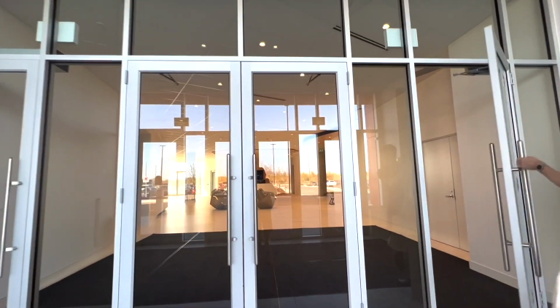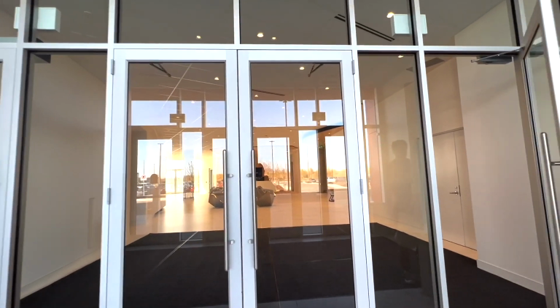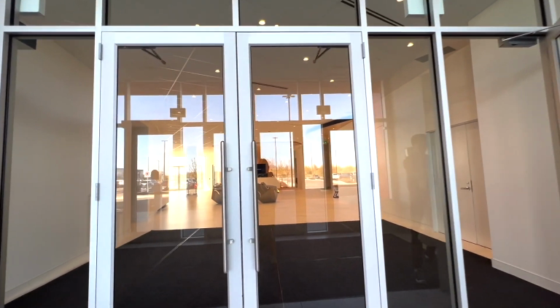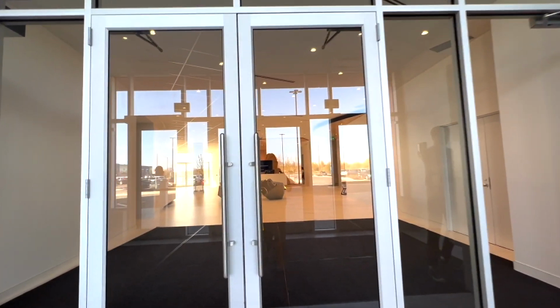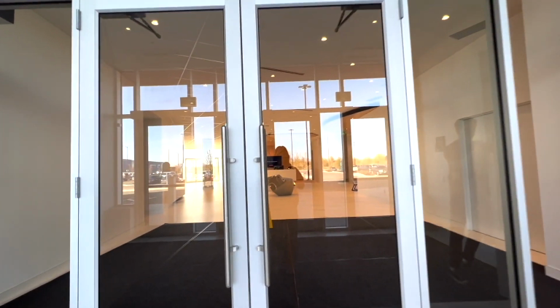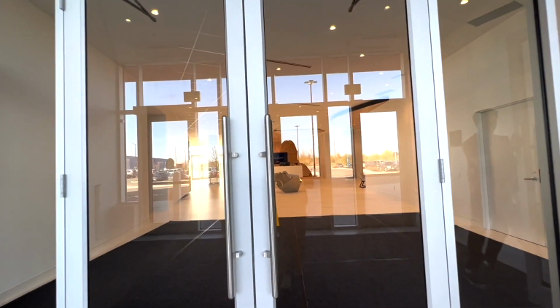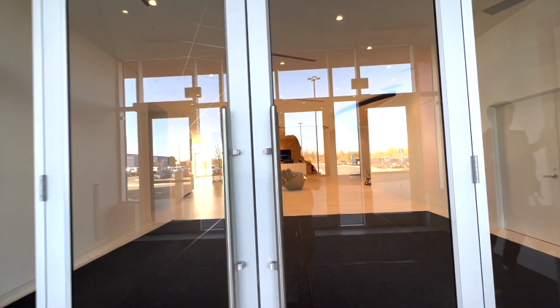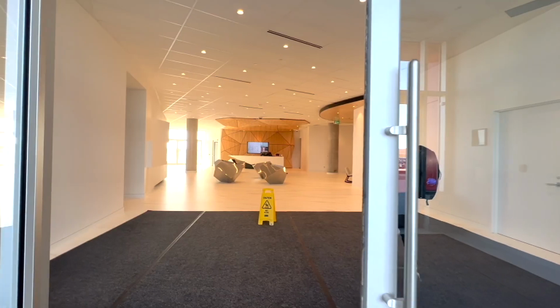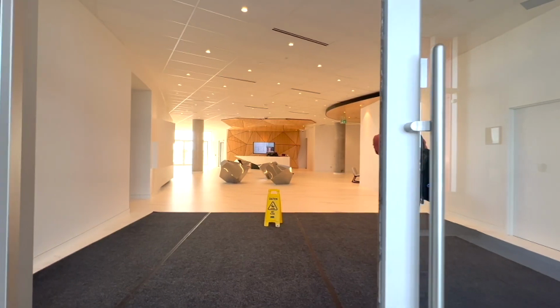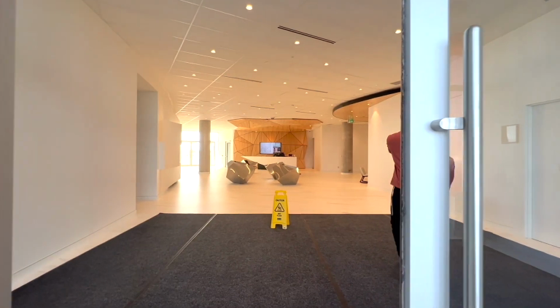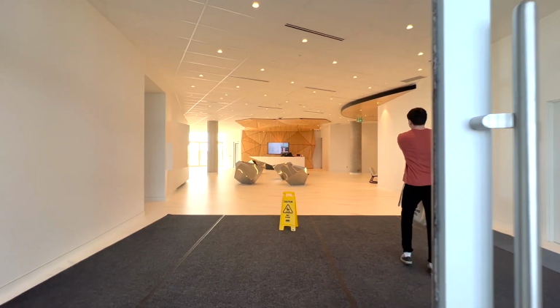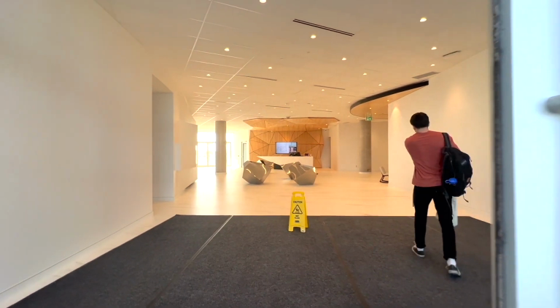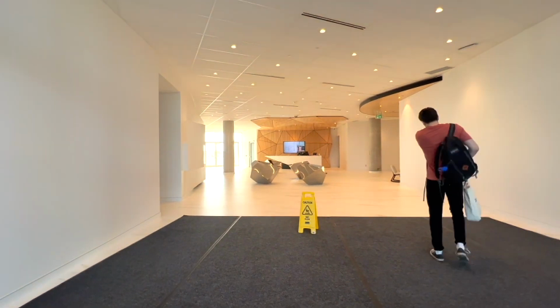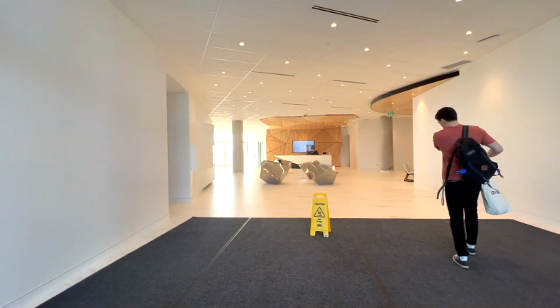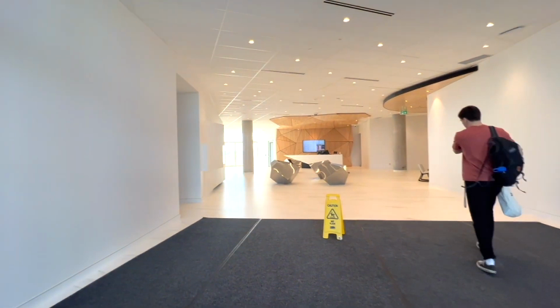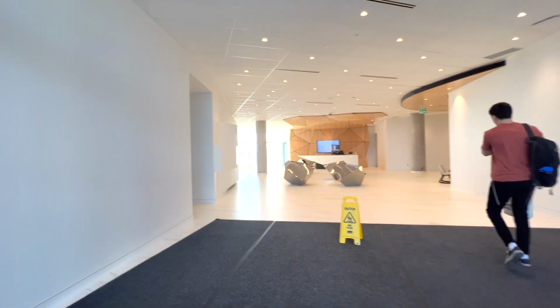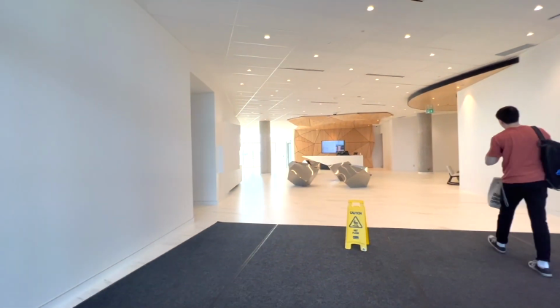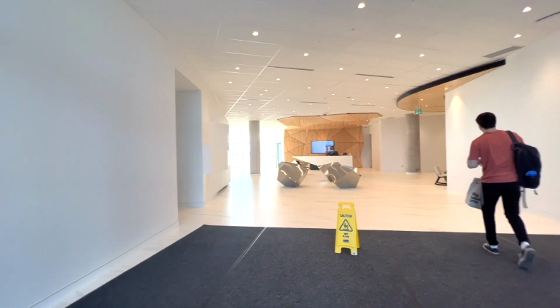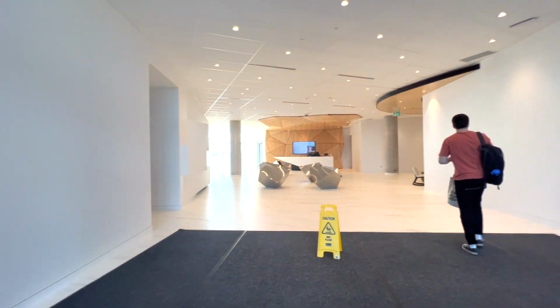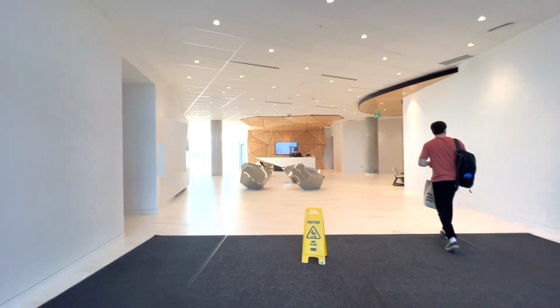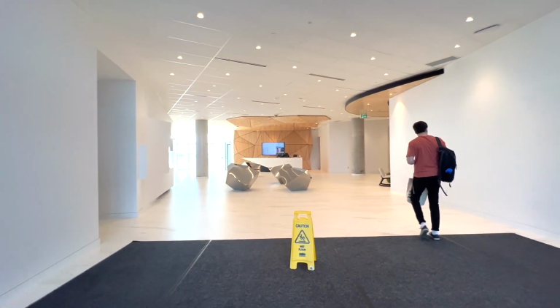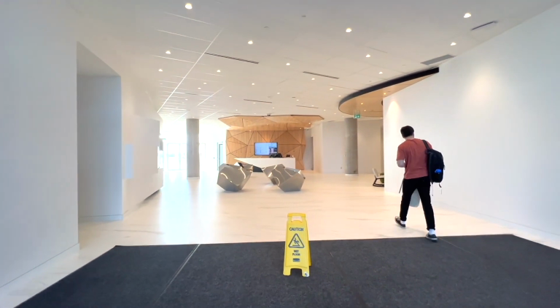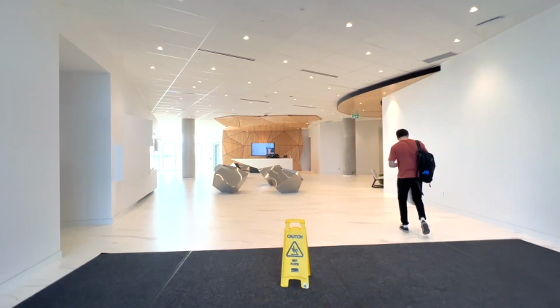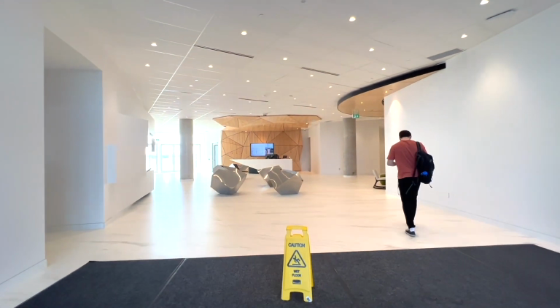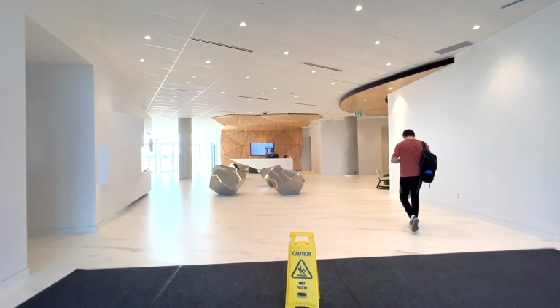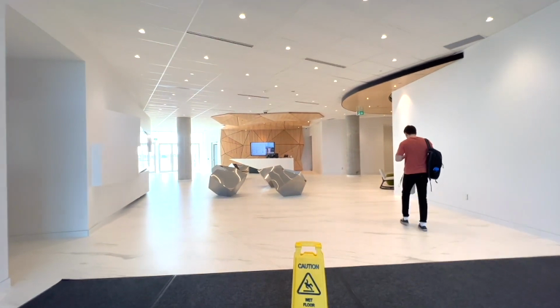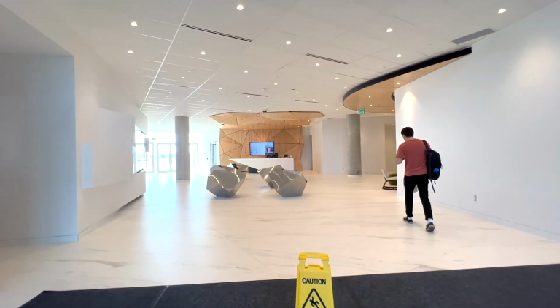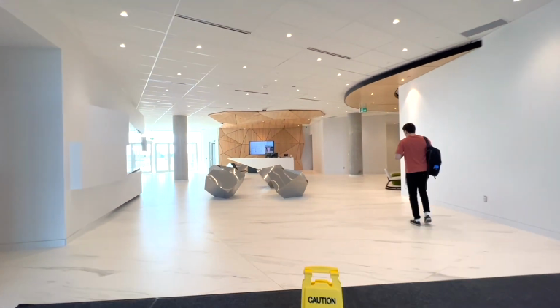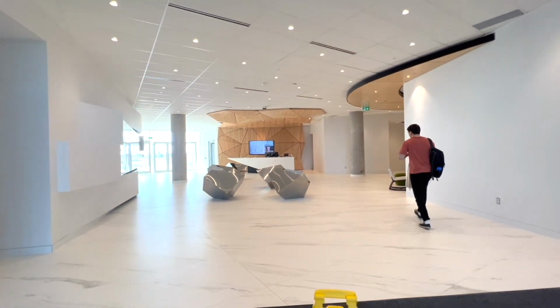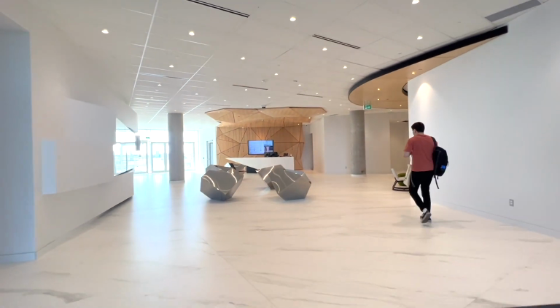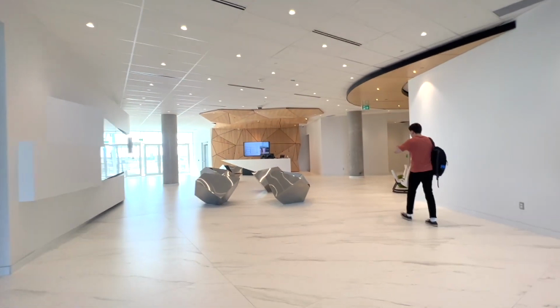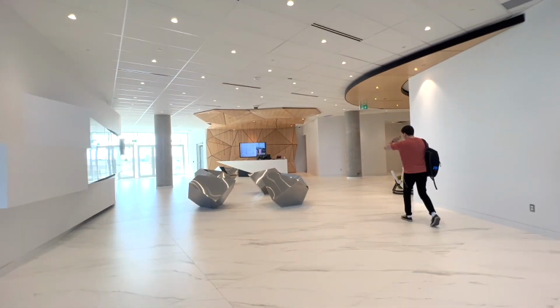Hey everyone, my name is Emily and I'm here to do another Day in the Life video, New Connexus HQ Edition. I'm super excited to show you all around.